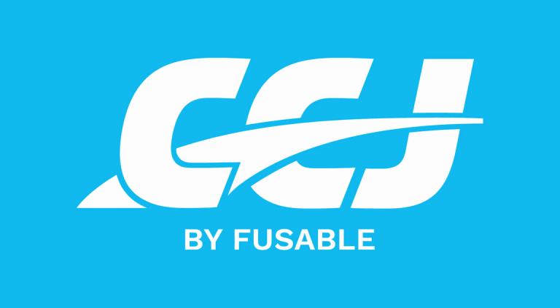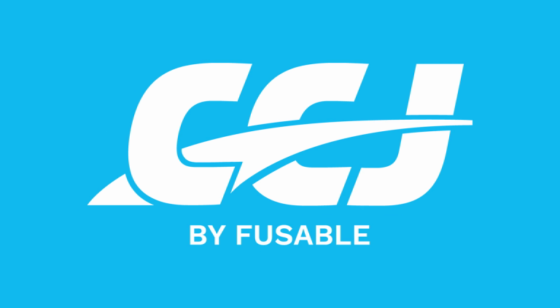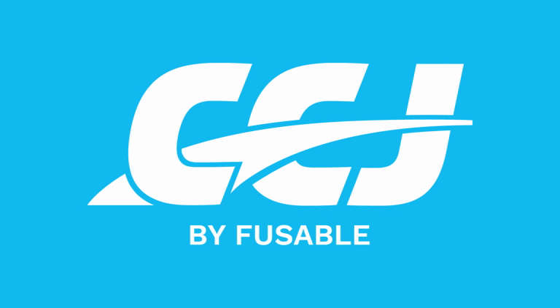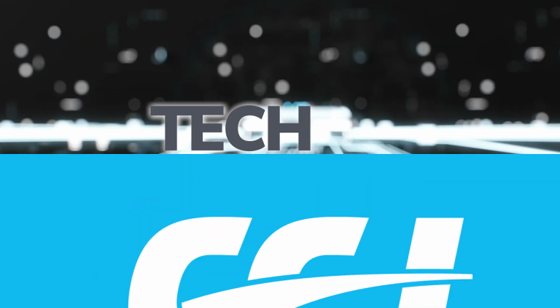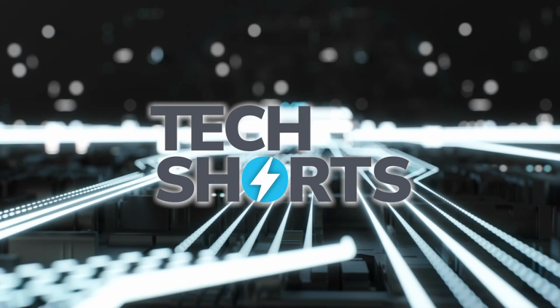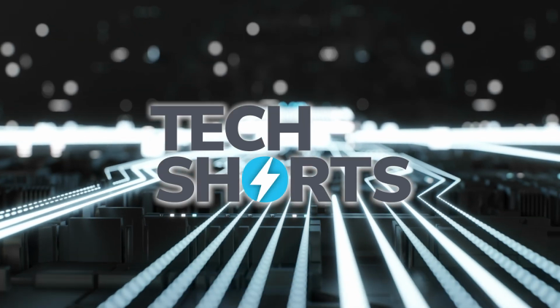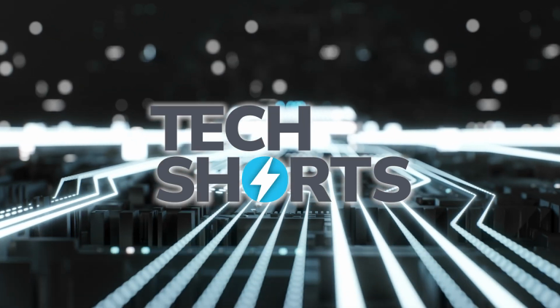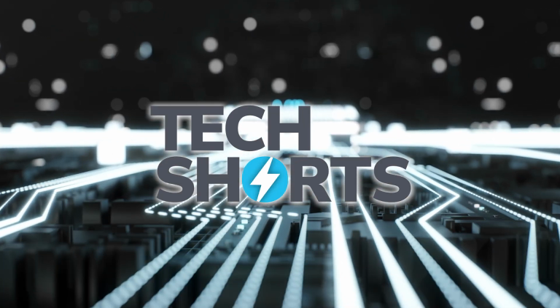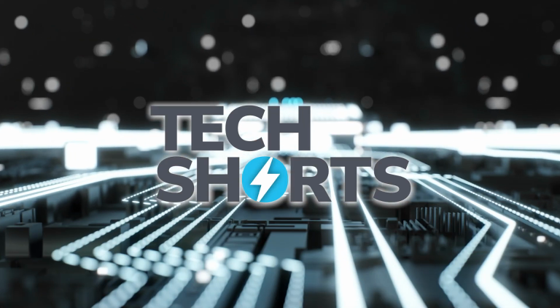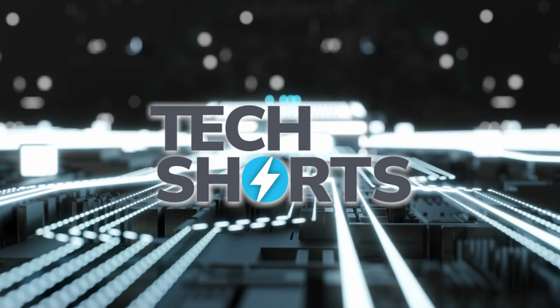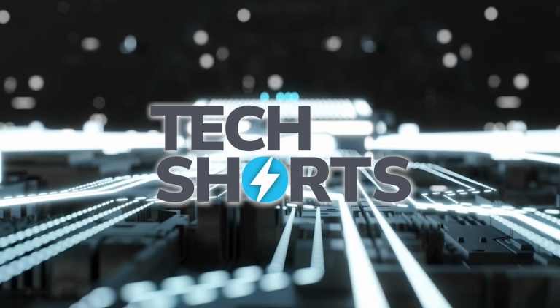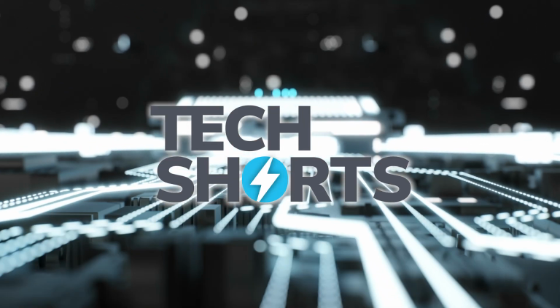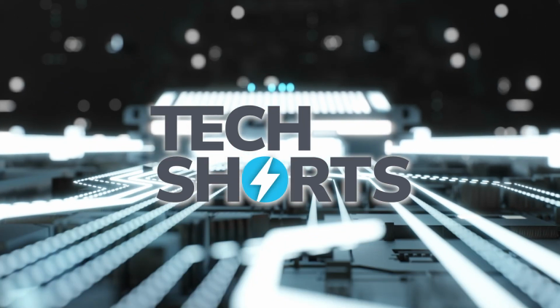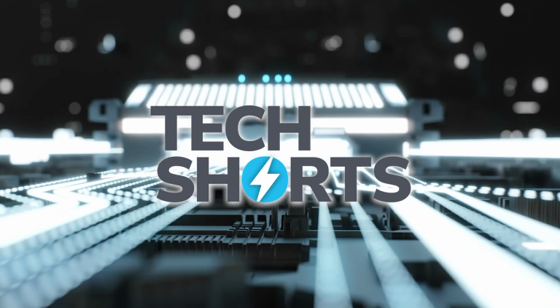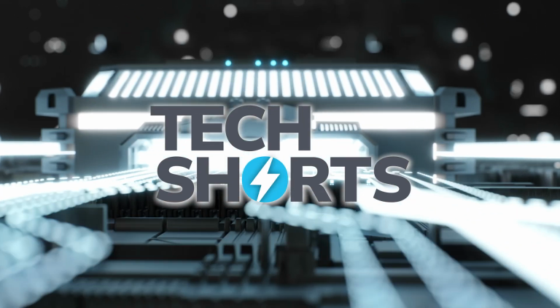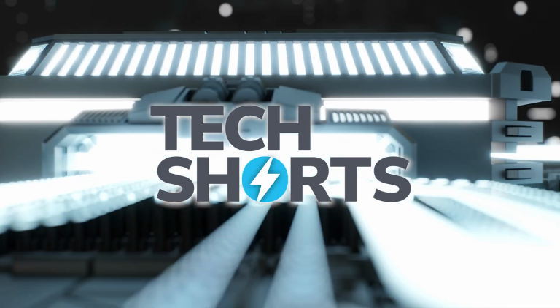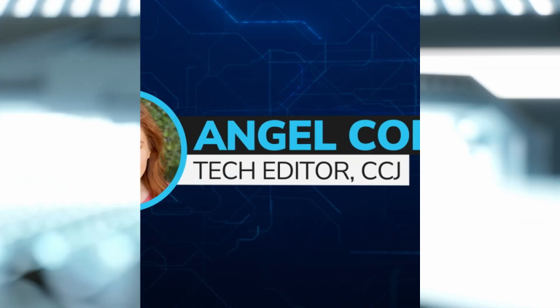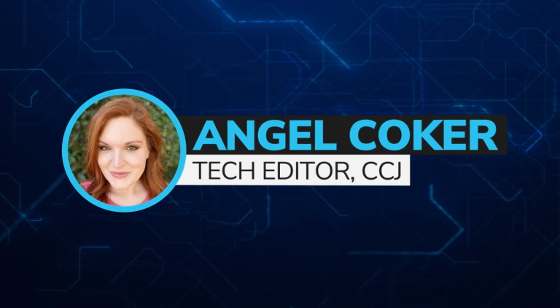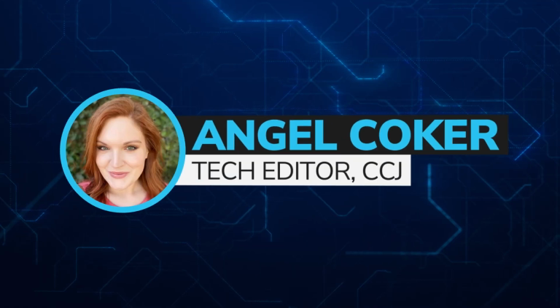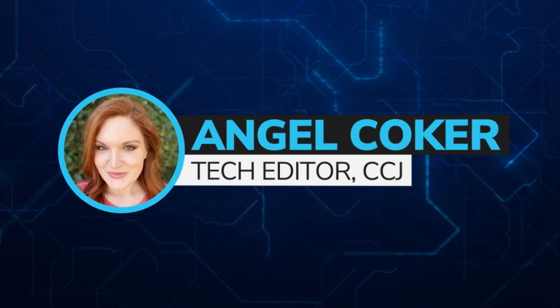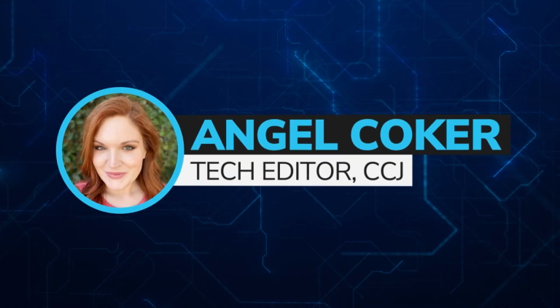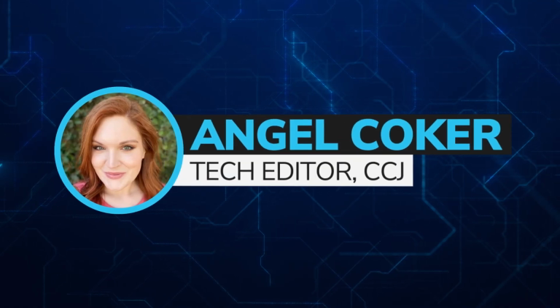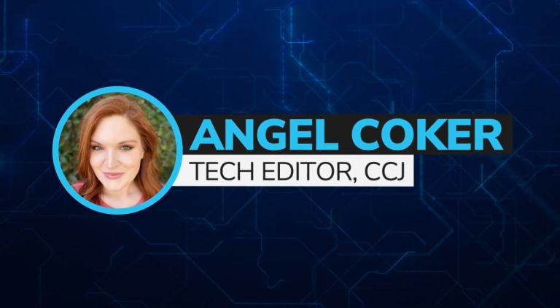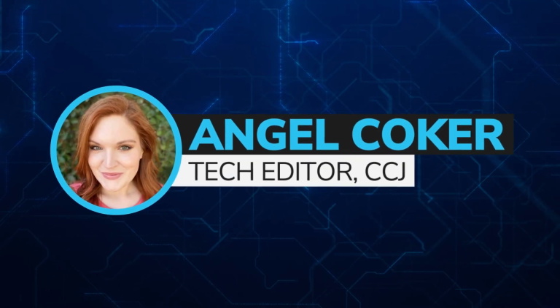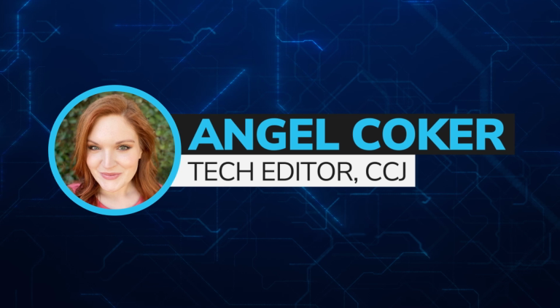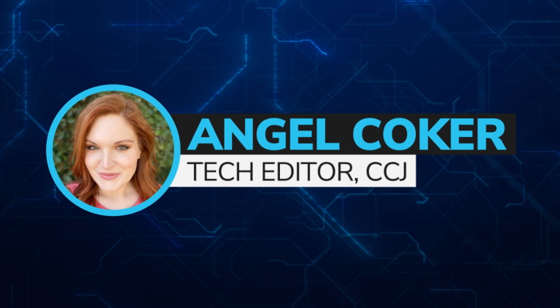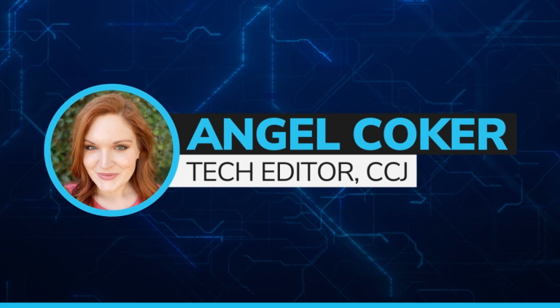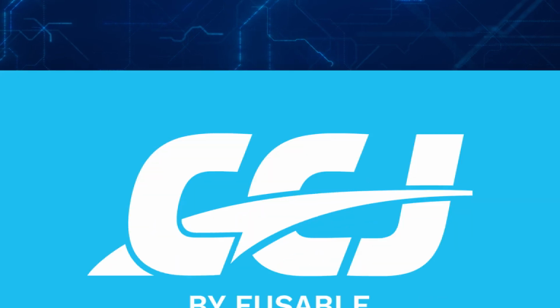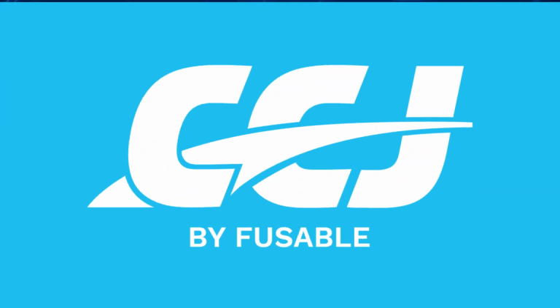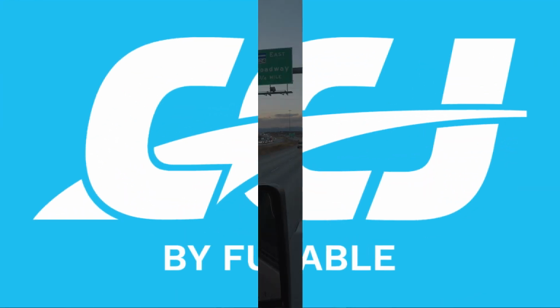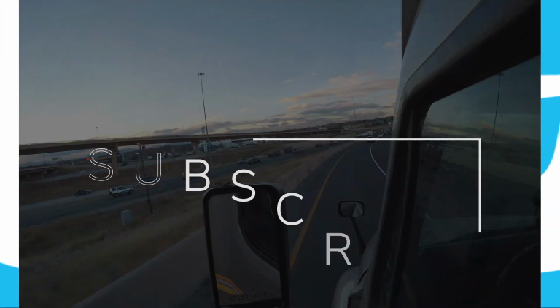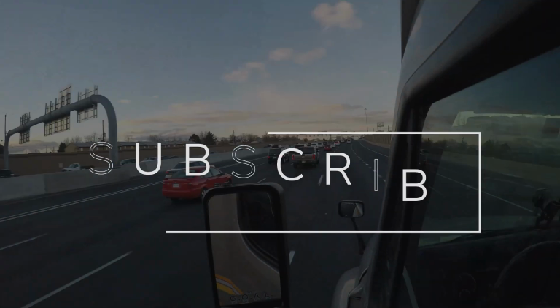Welcome to CCJ's Tech Shorts, your weekly look at technology and trucking. I'm CCJ's Tech Editor, Angel Coker. Go ahead and subscribe.